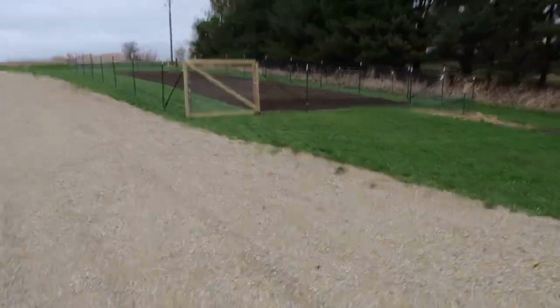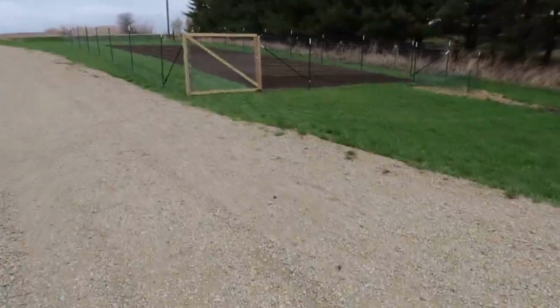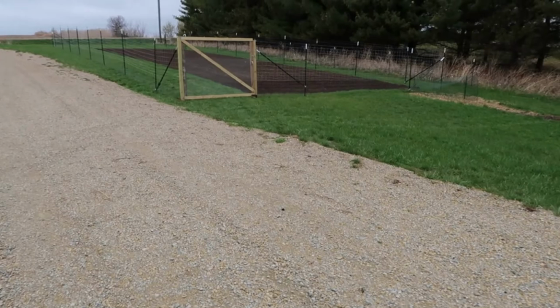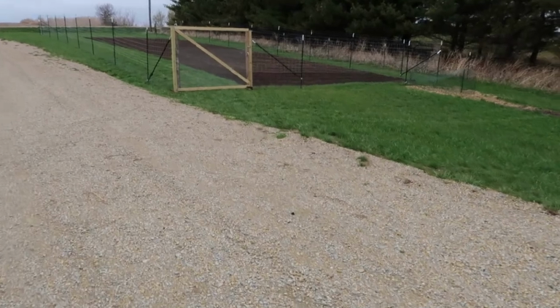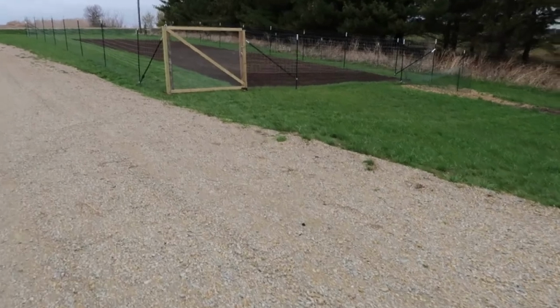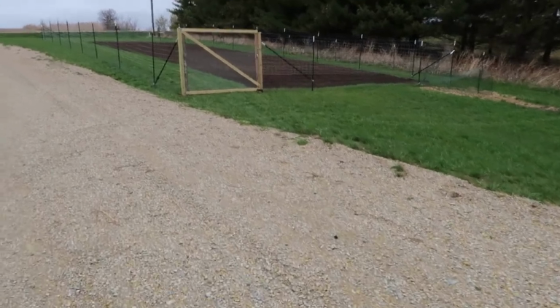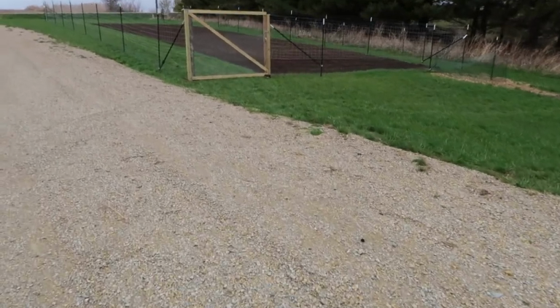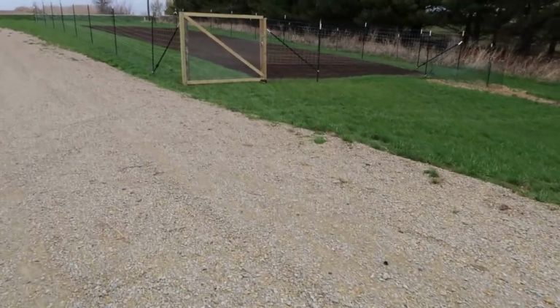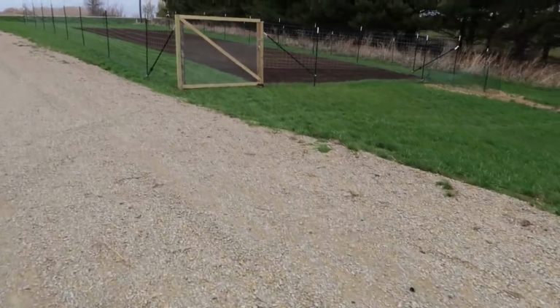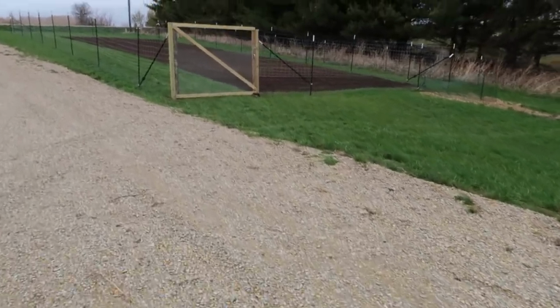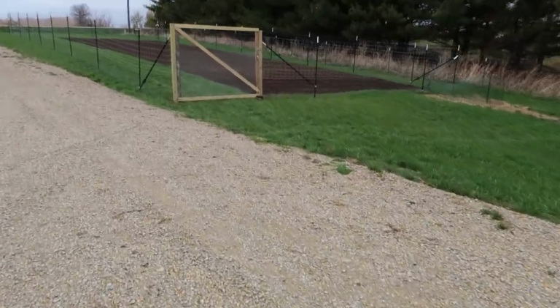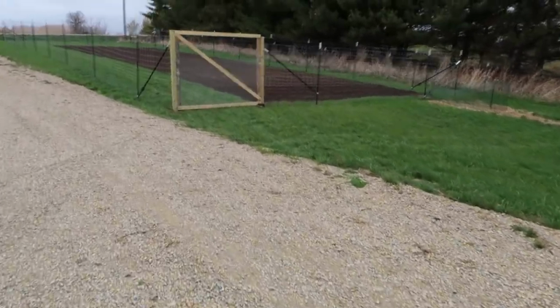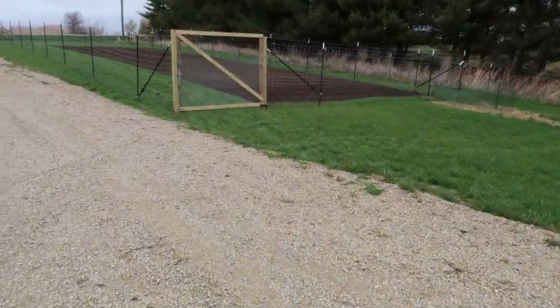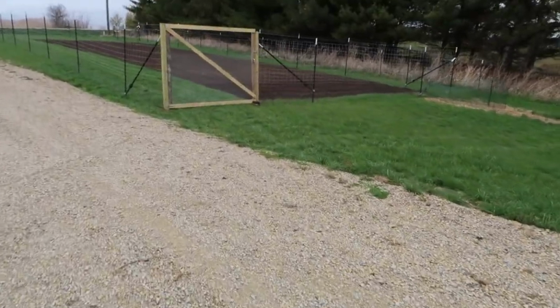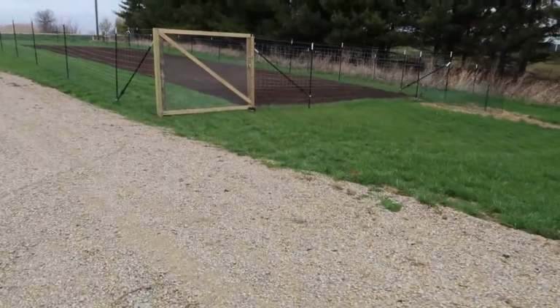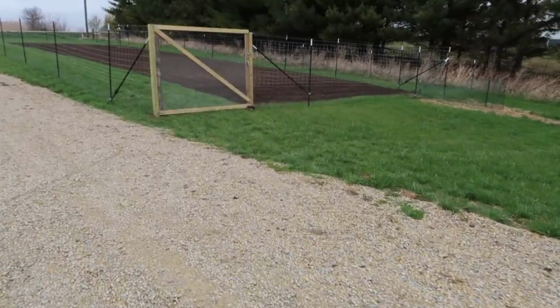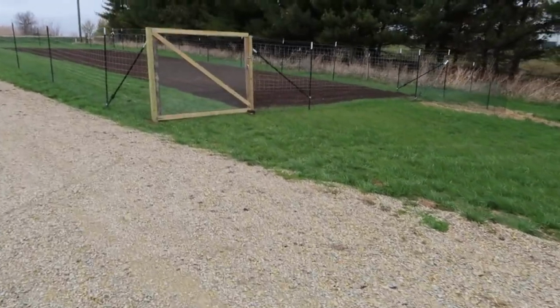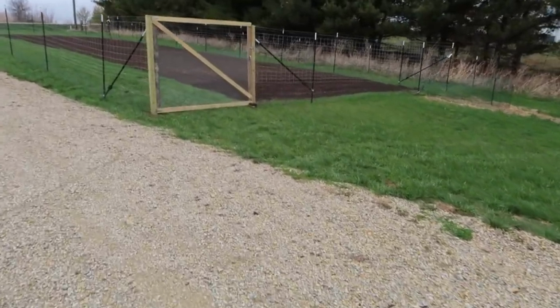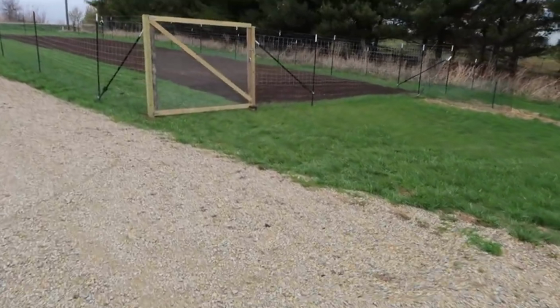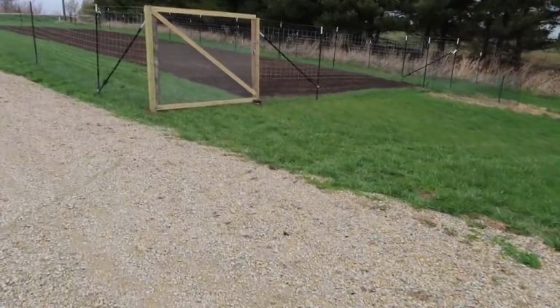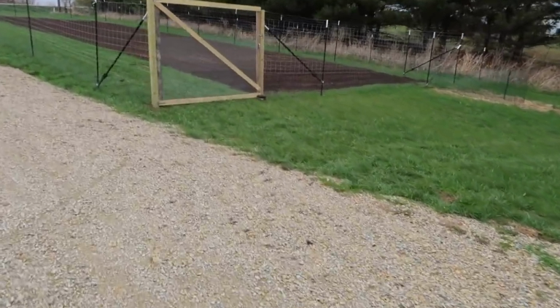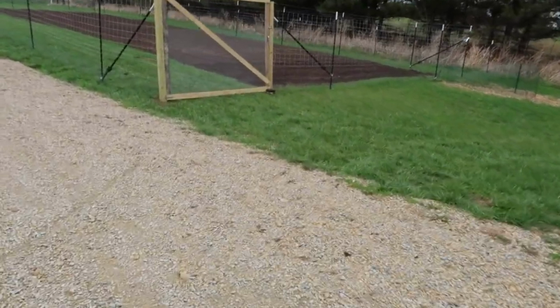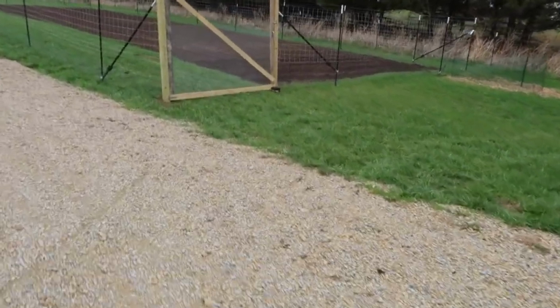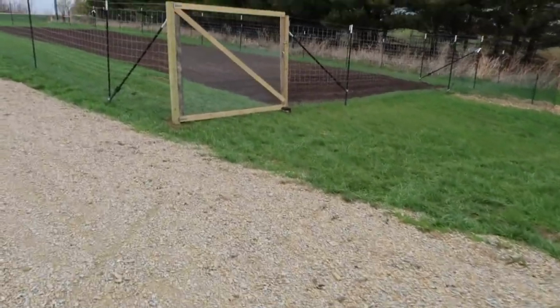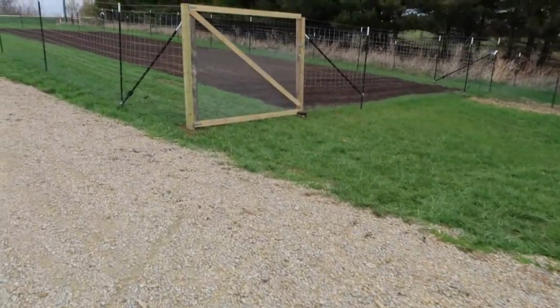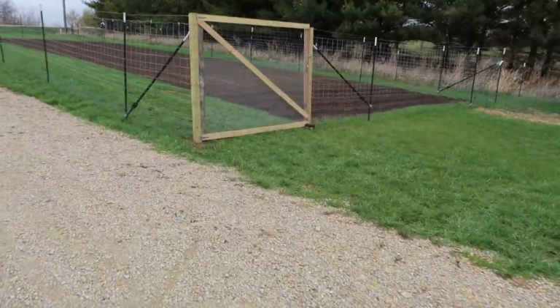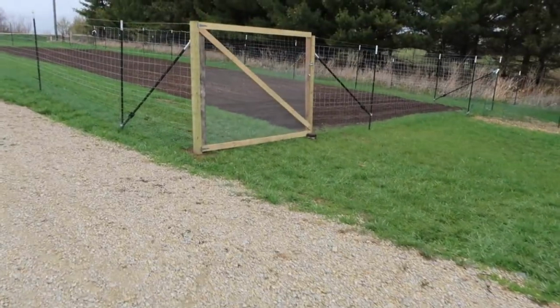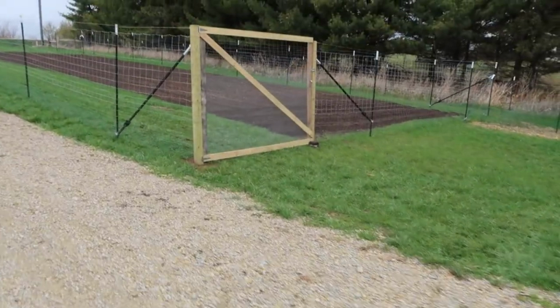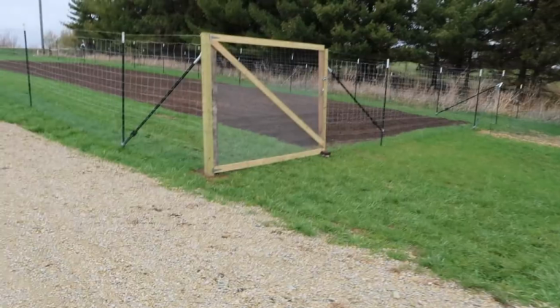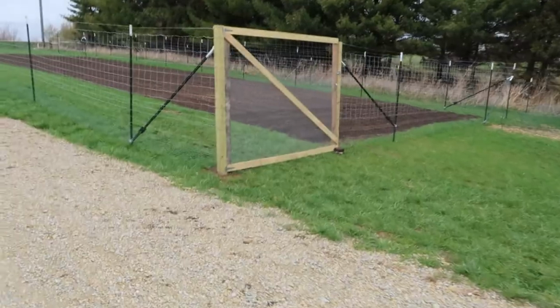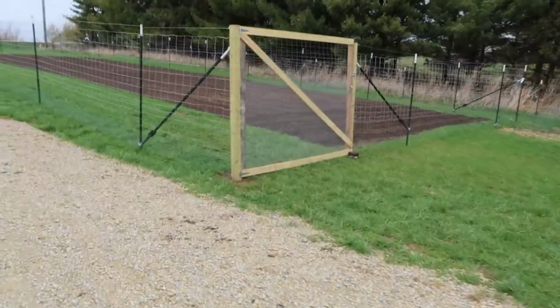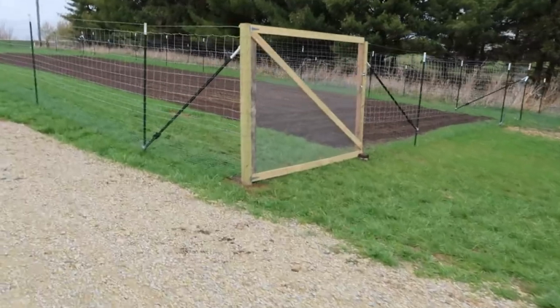Nice garden — you're next, by the way, Mr. Garden. I've got some stuff to plant in you.